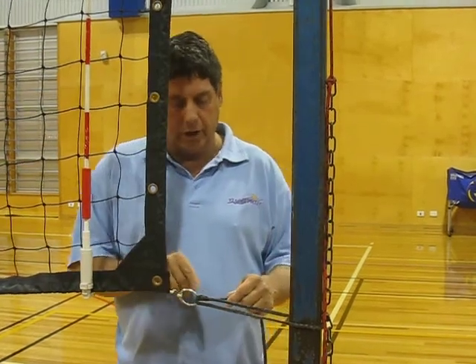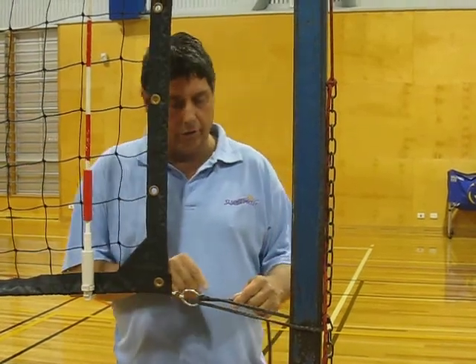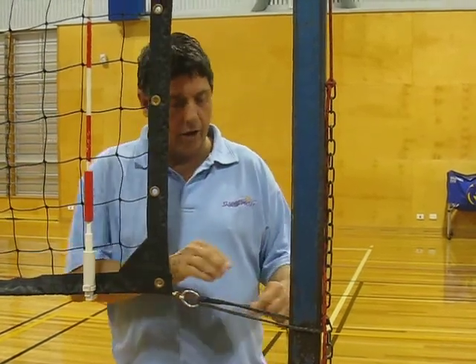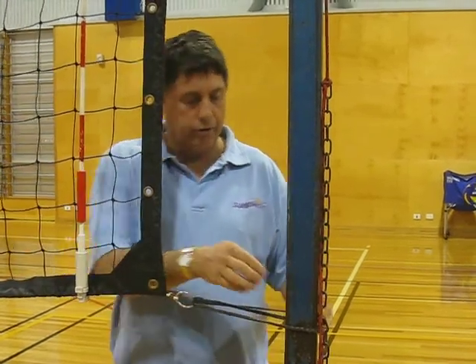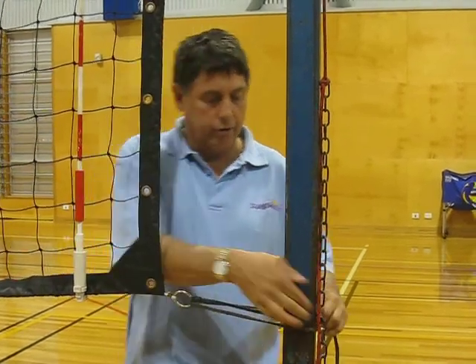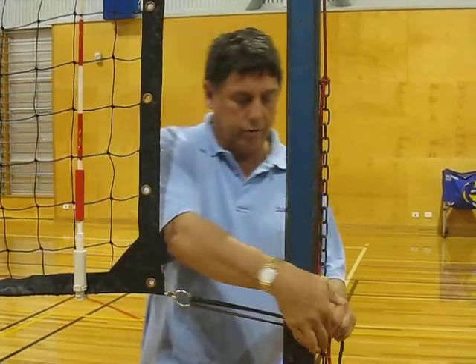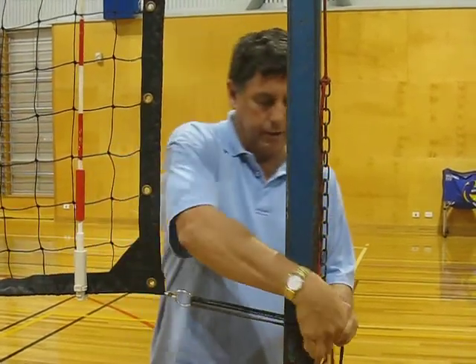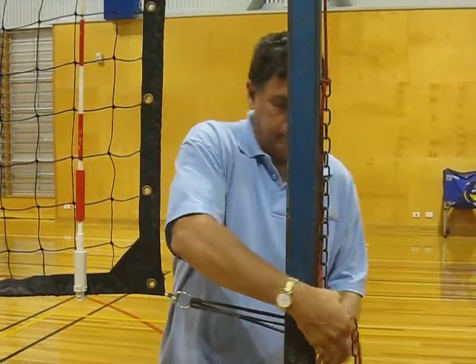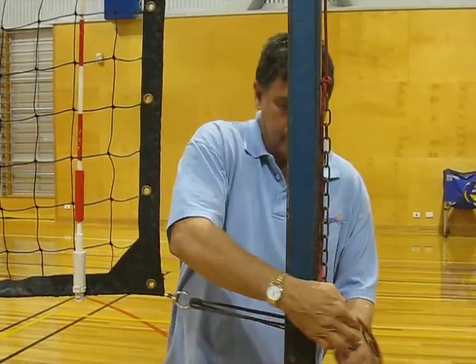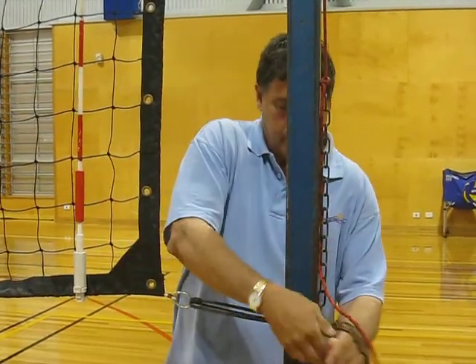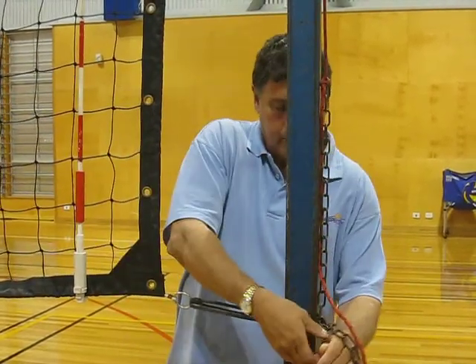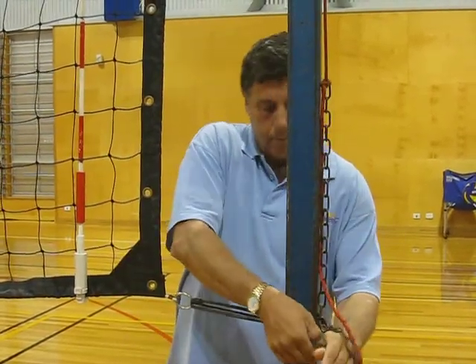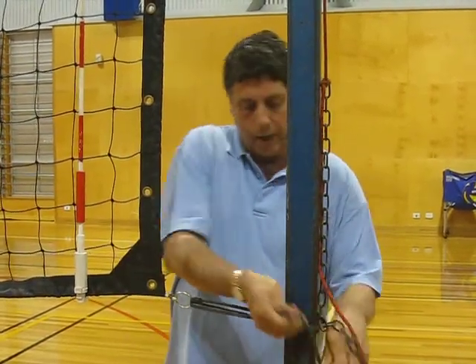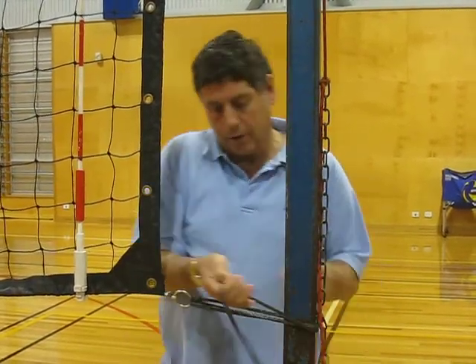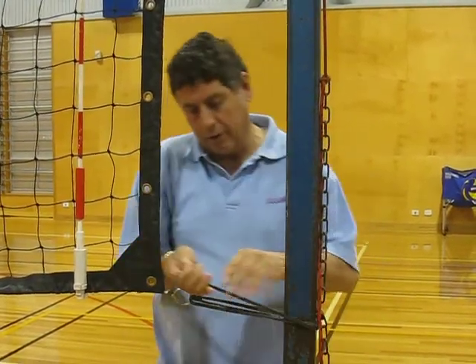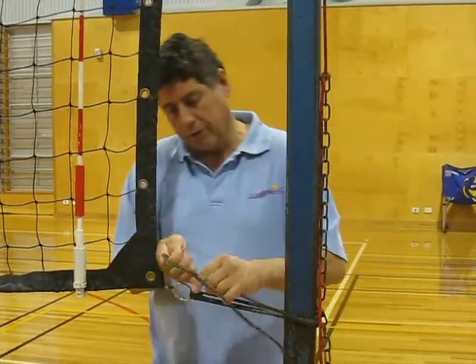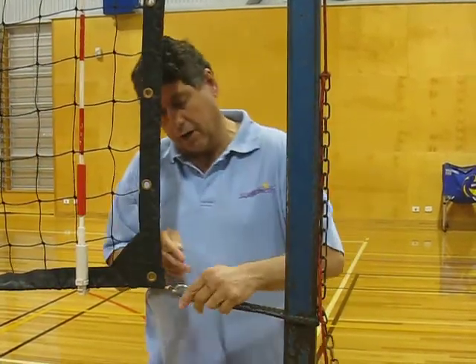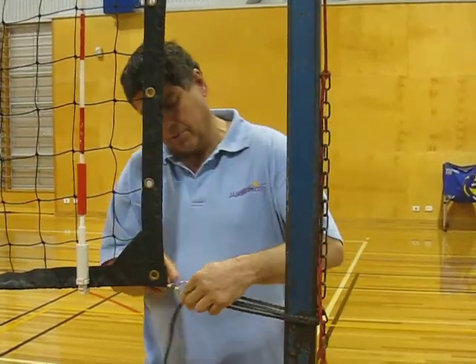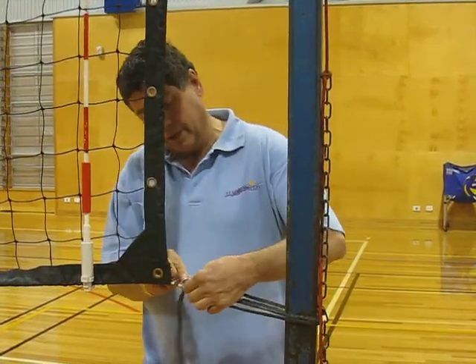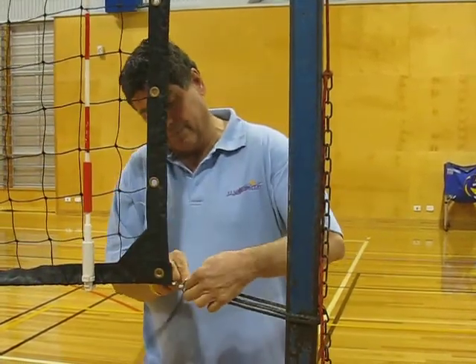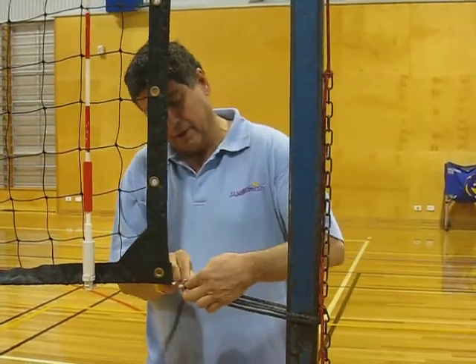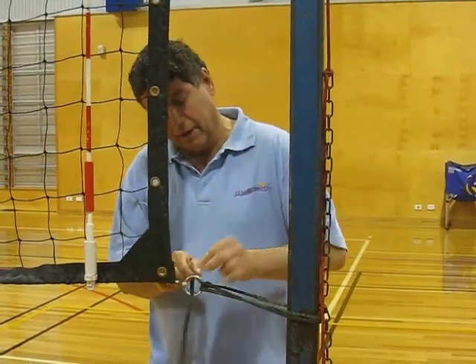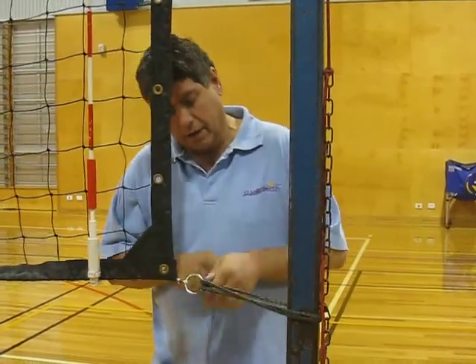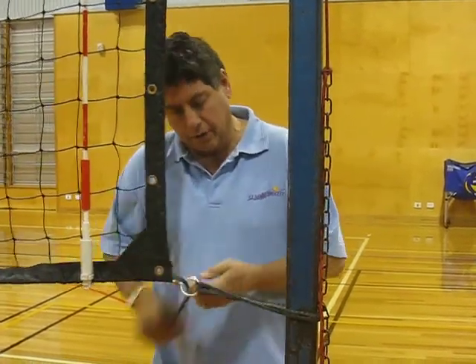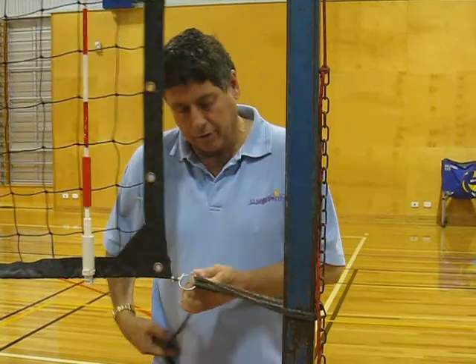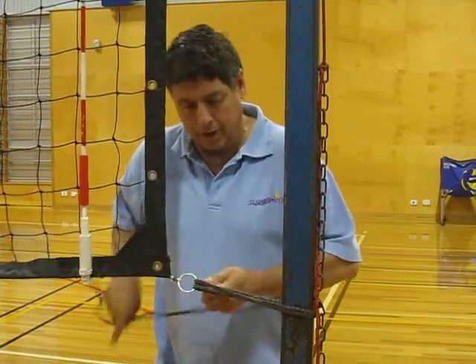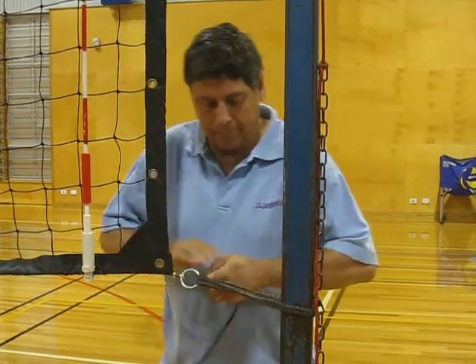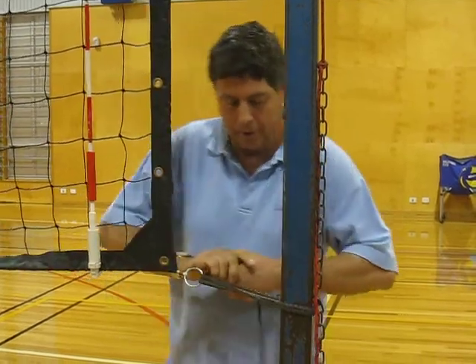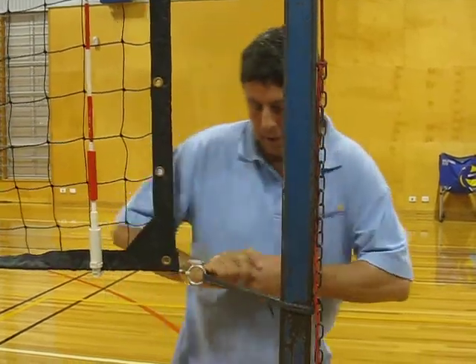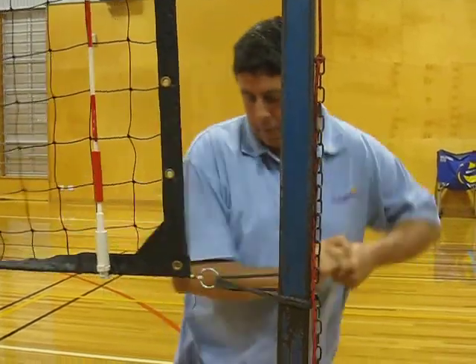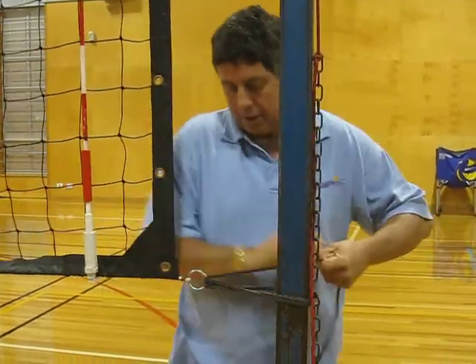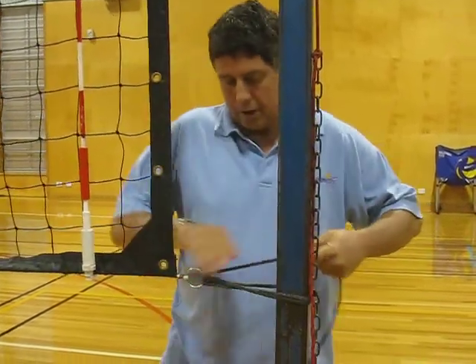Just go through the ring, go back — sure there's a volleyball net. Go through there and pull it tight.